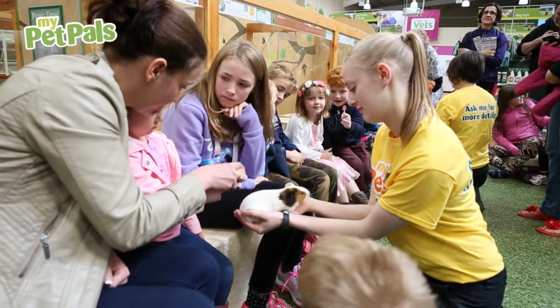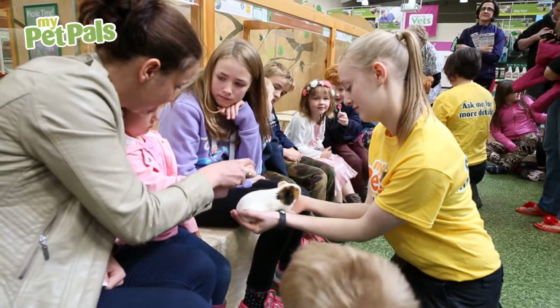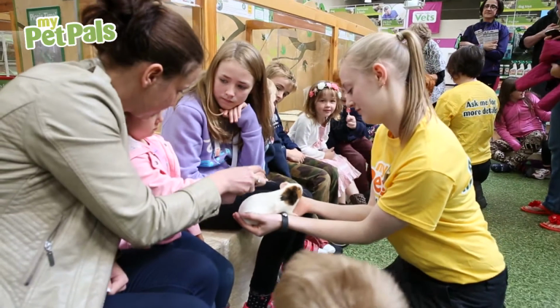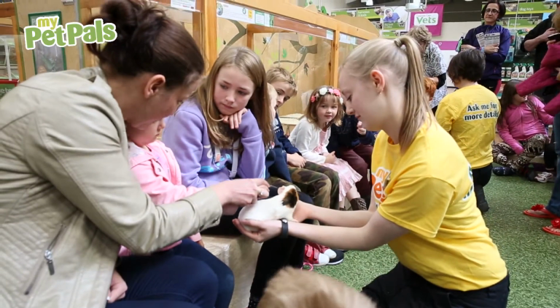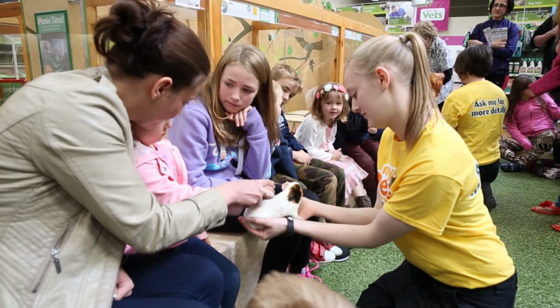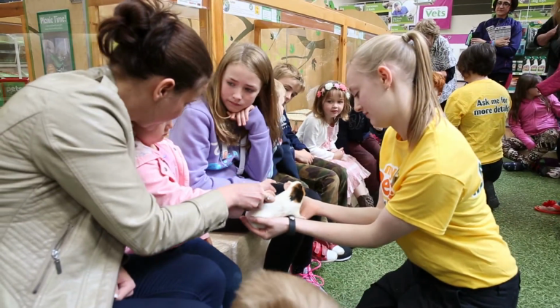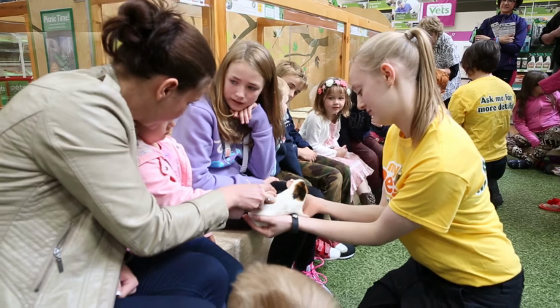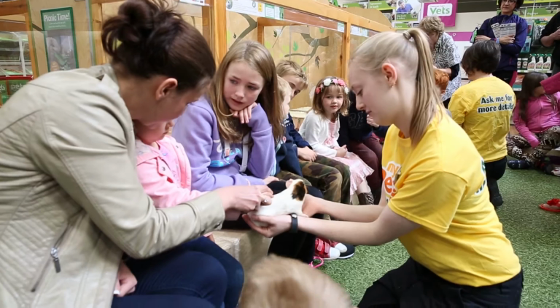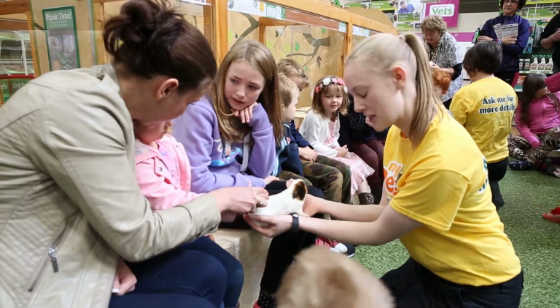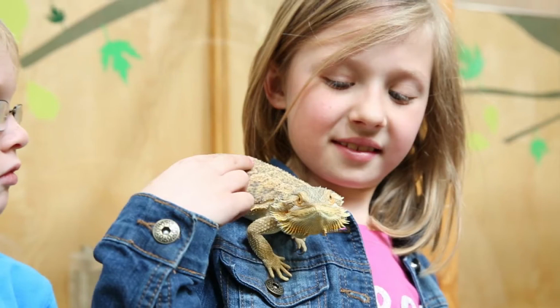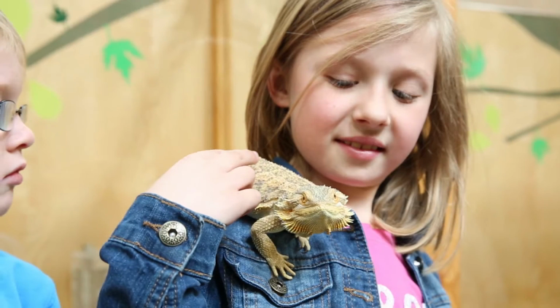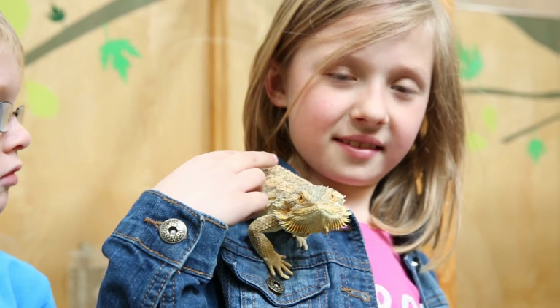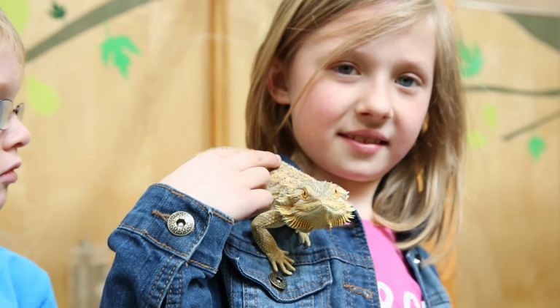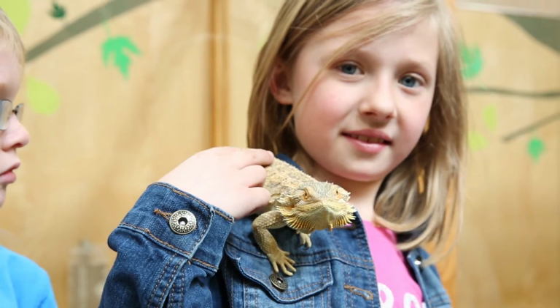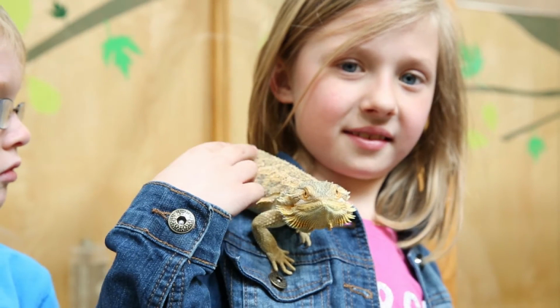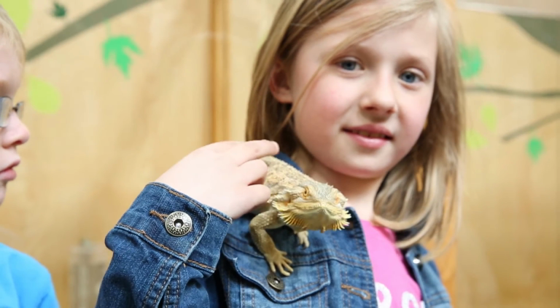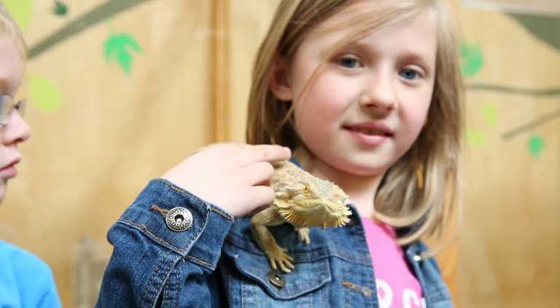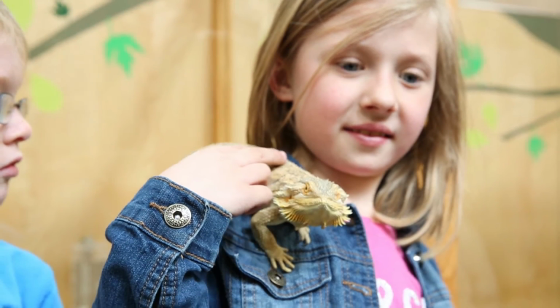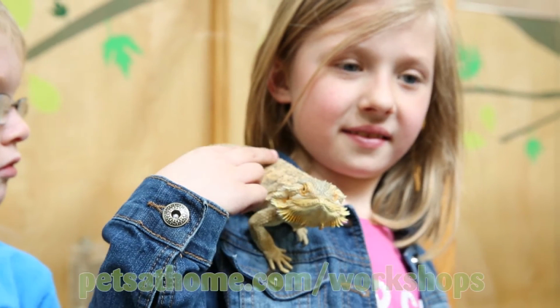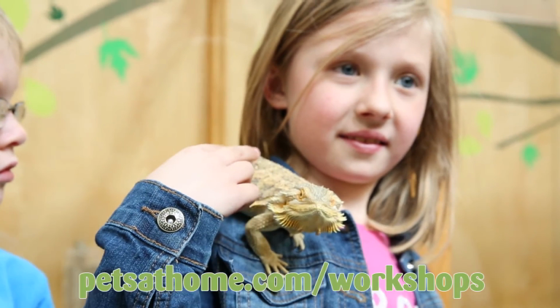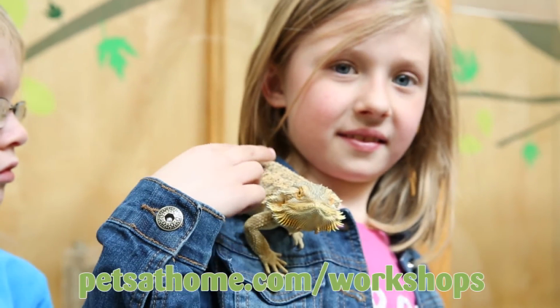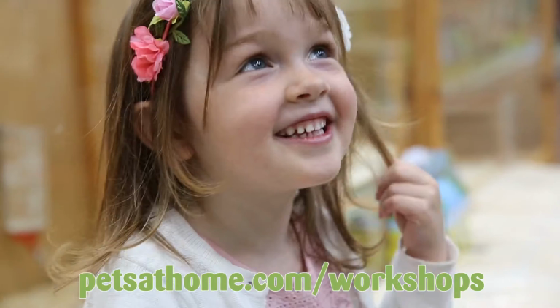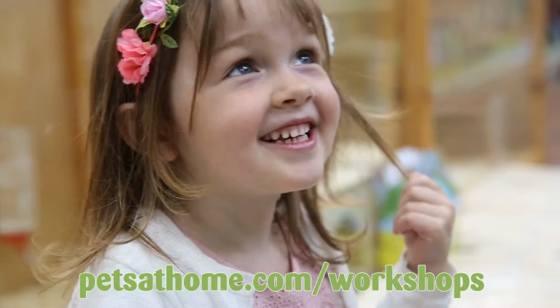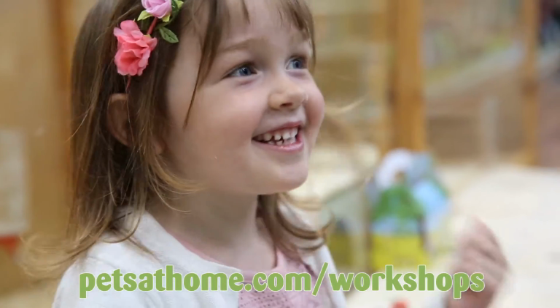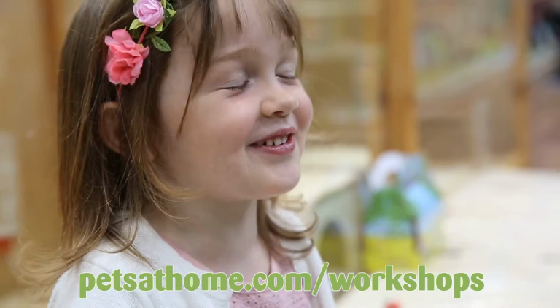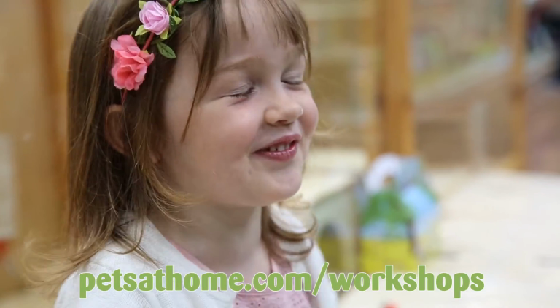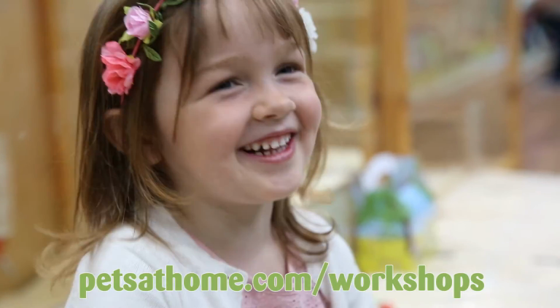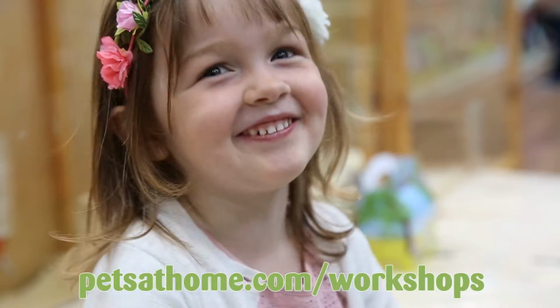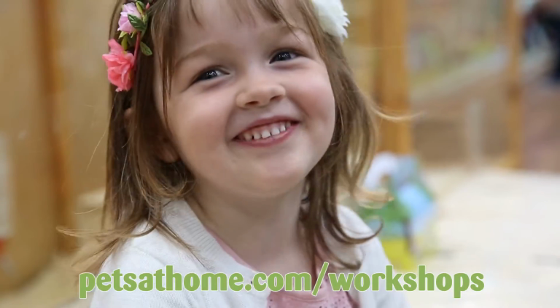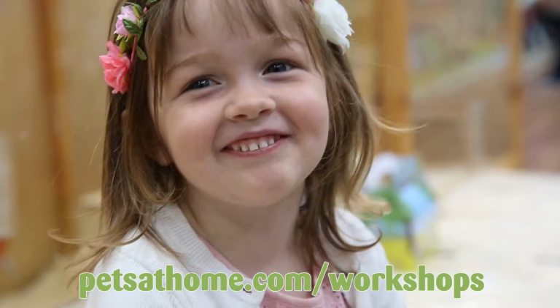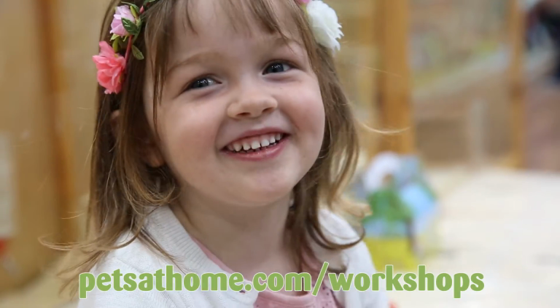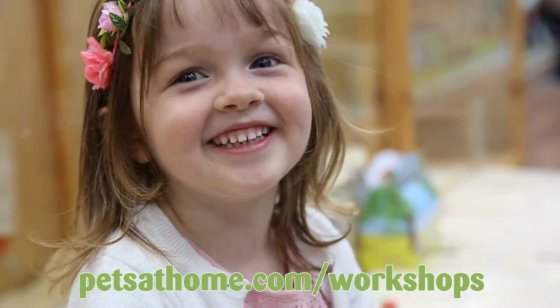To find out more about what's going on in your local store, visit the website at www.petsathome.com/workshops.